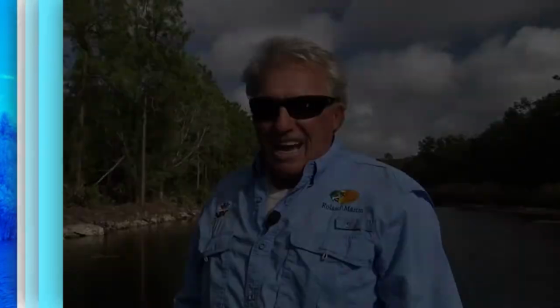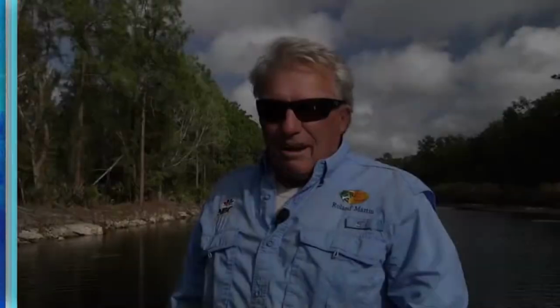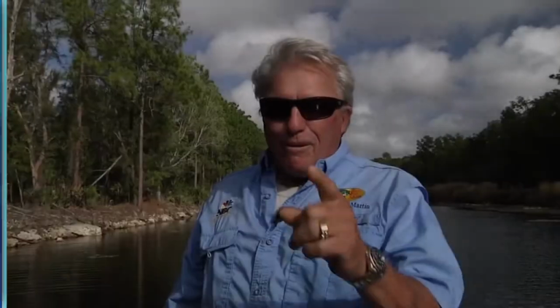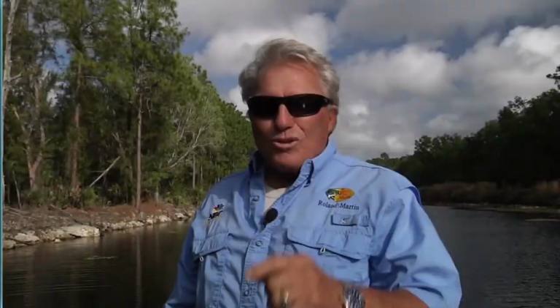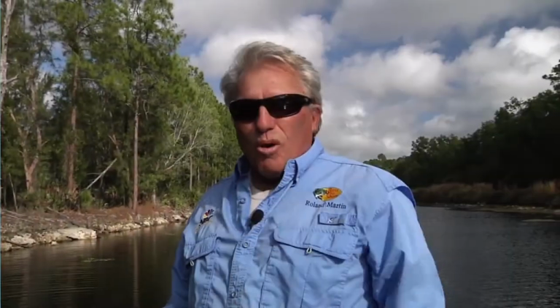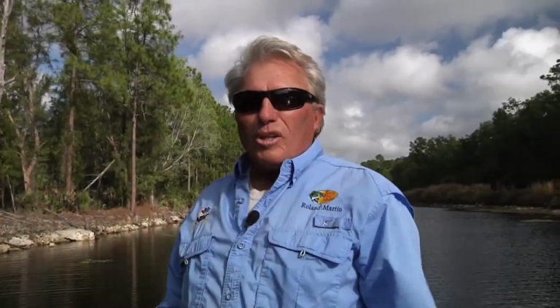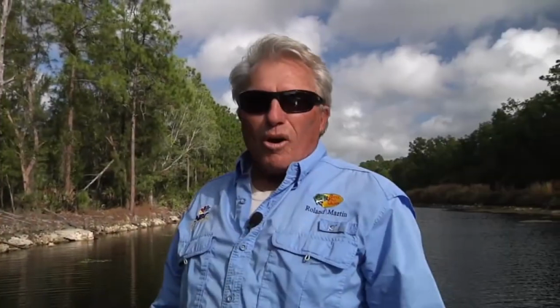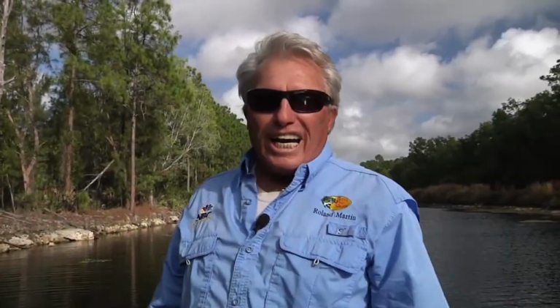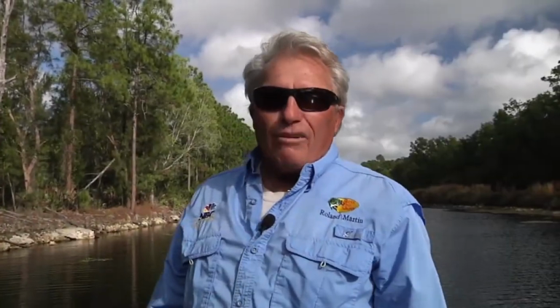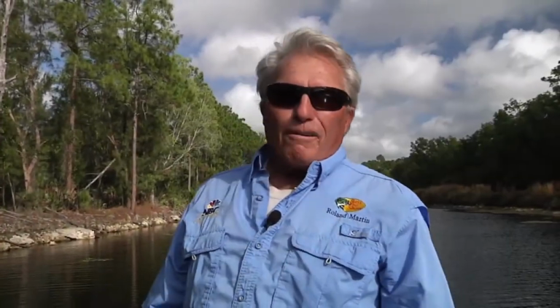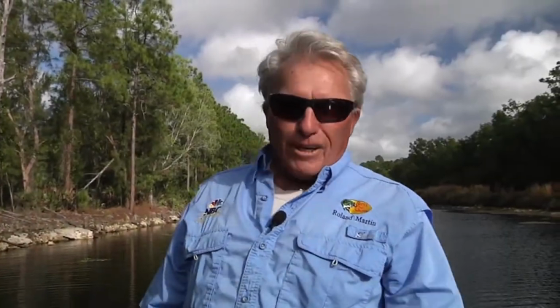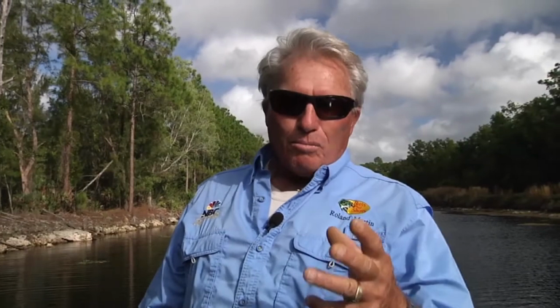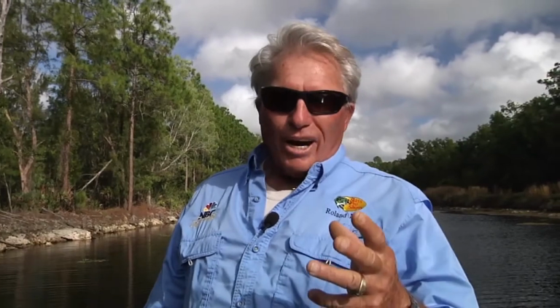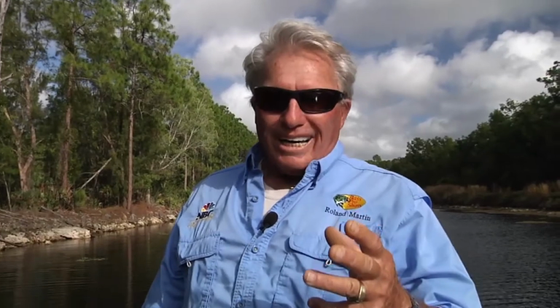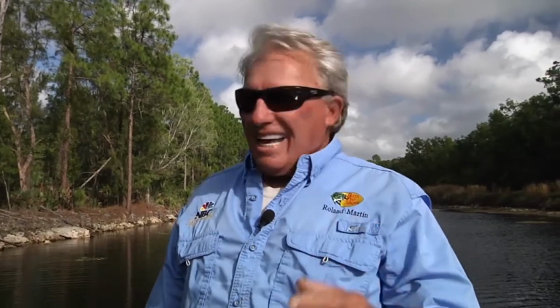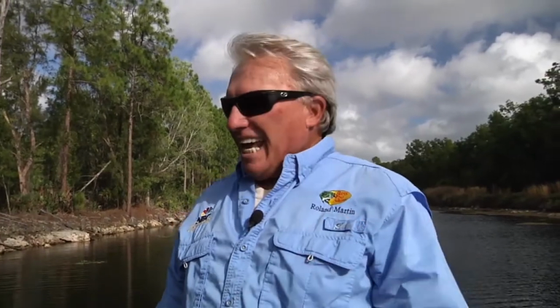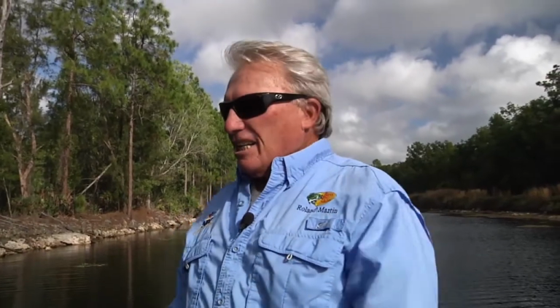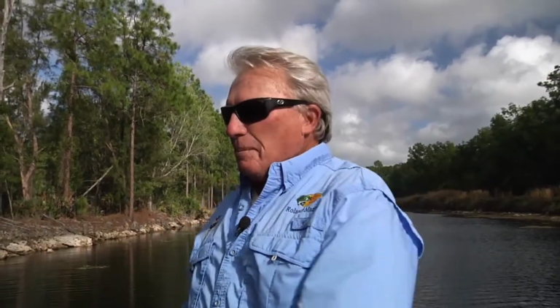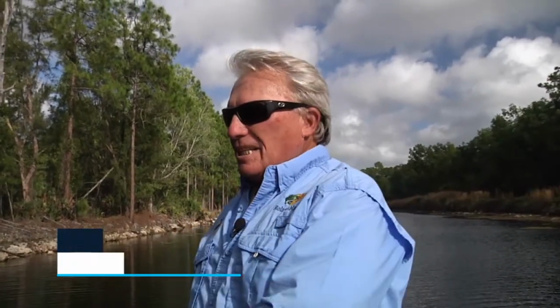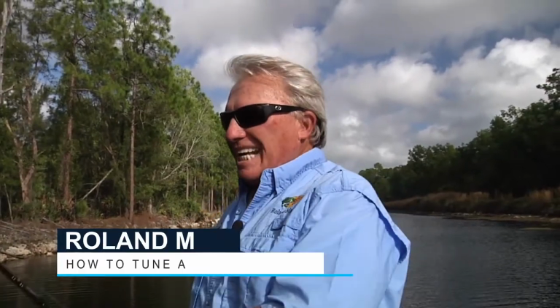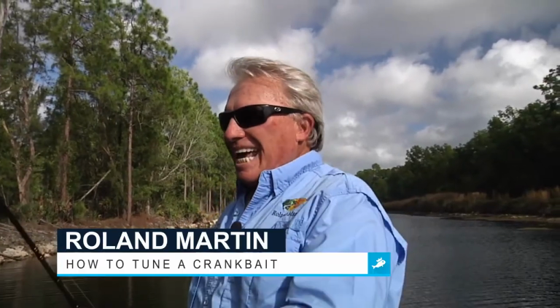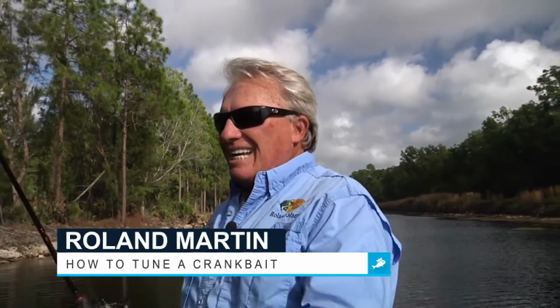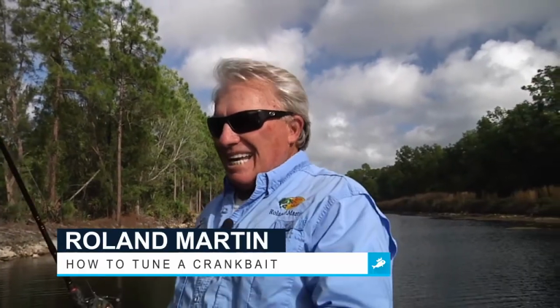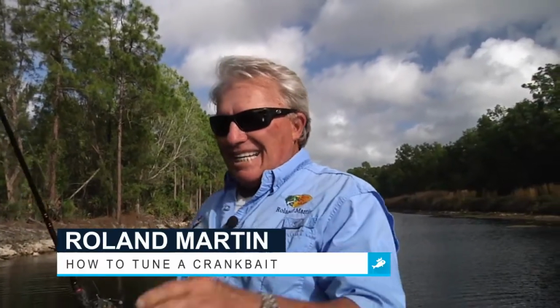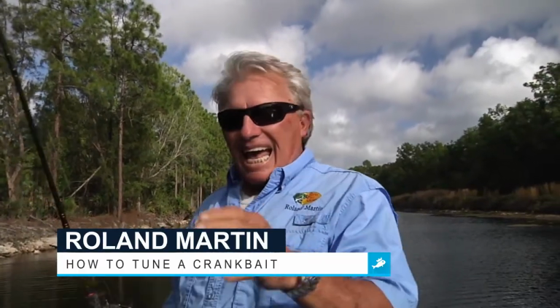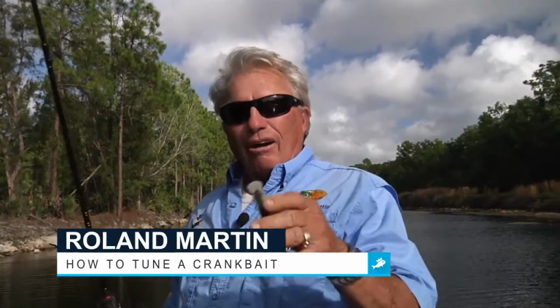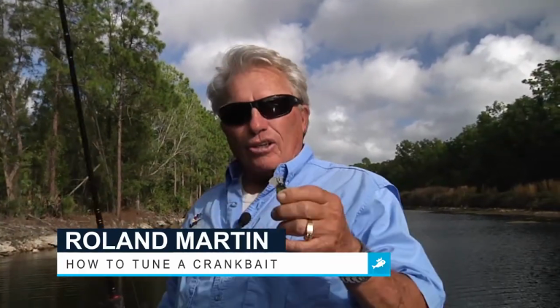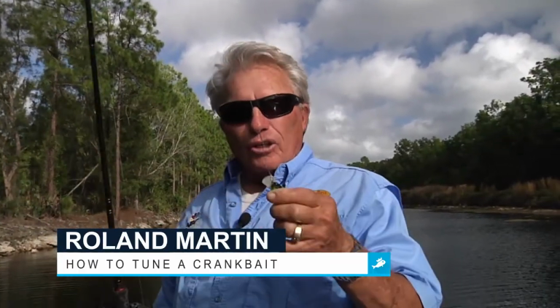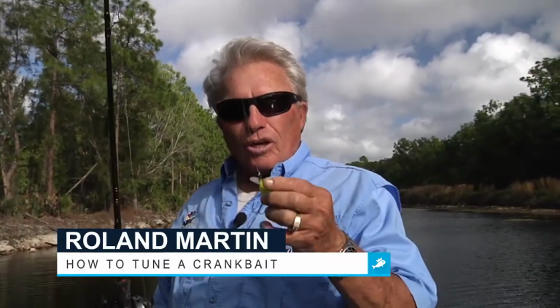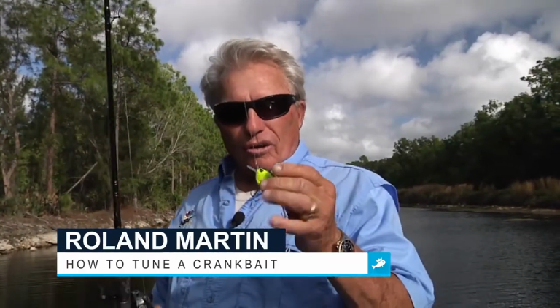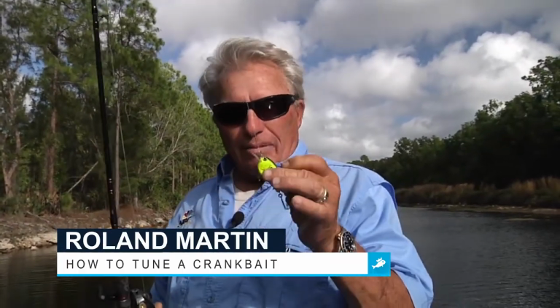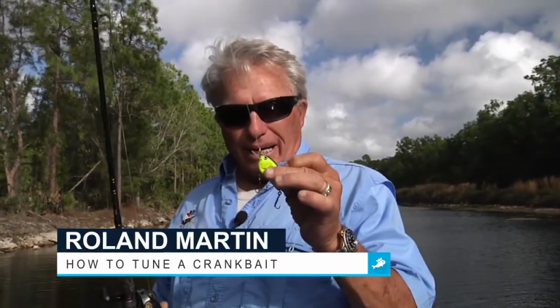Hi folks, Roland Martin here for Fishbrain, and the tip of the day is how to tune a crankbait.